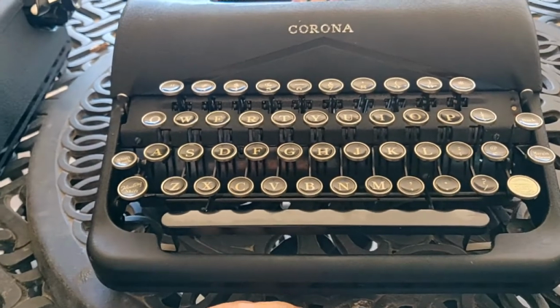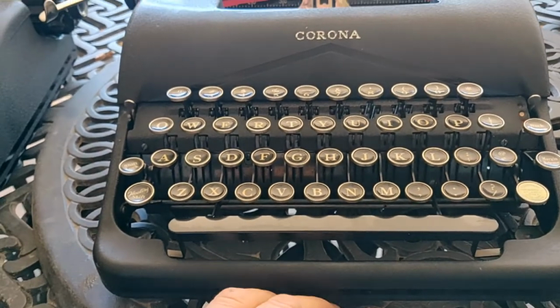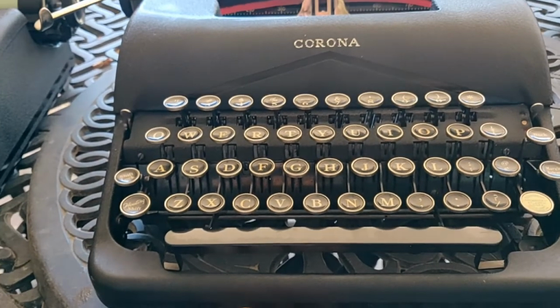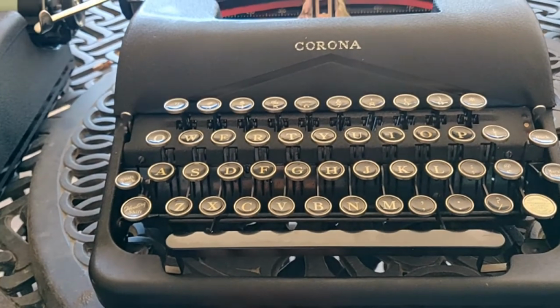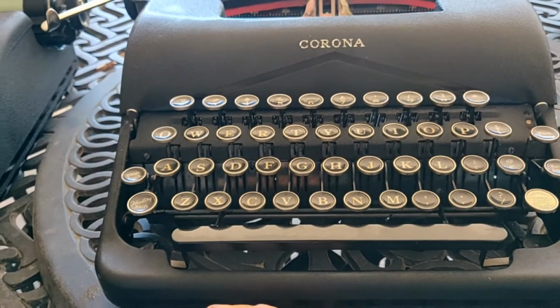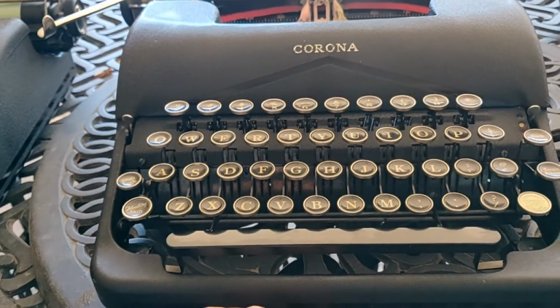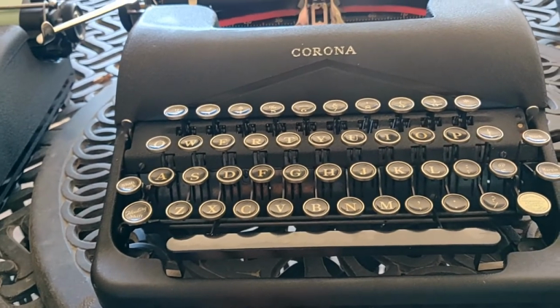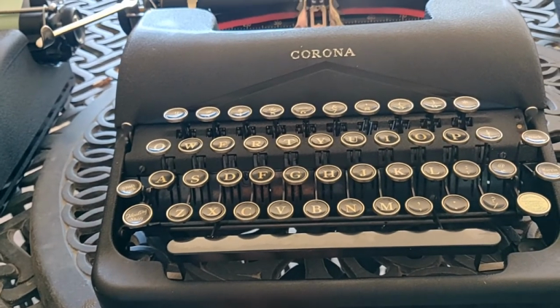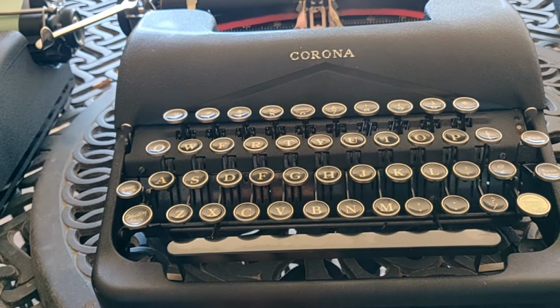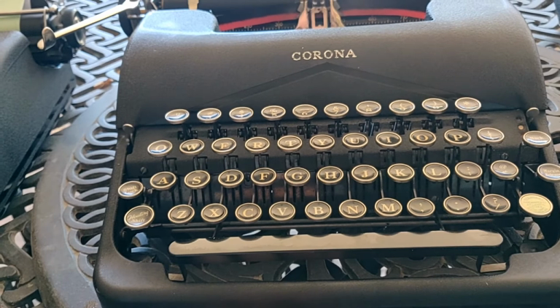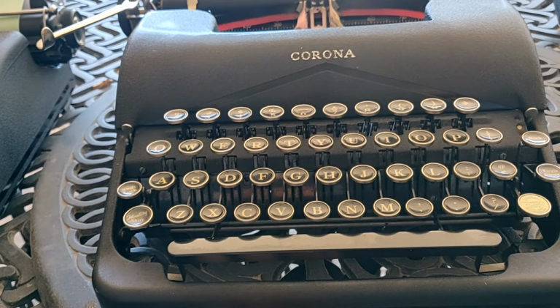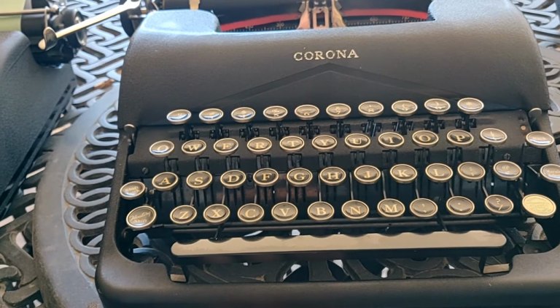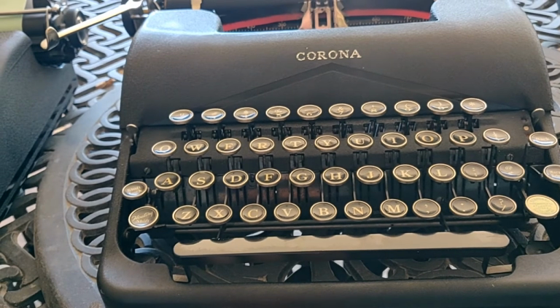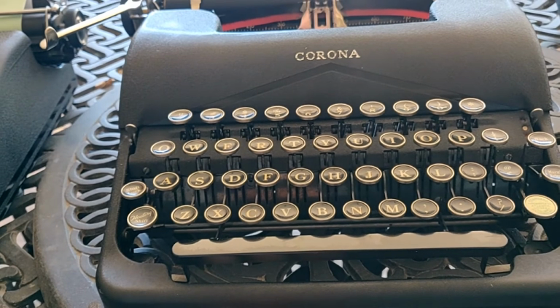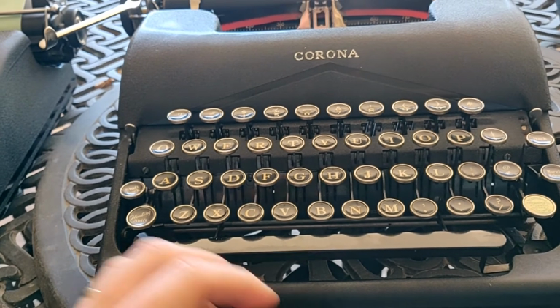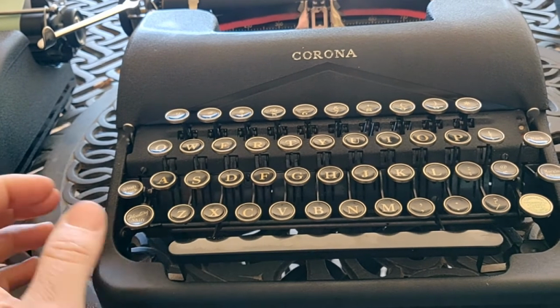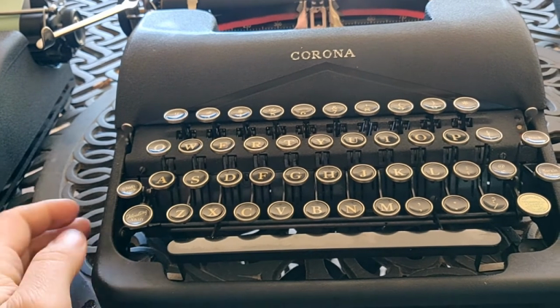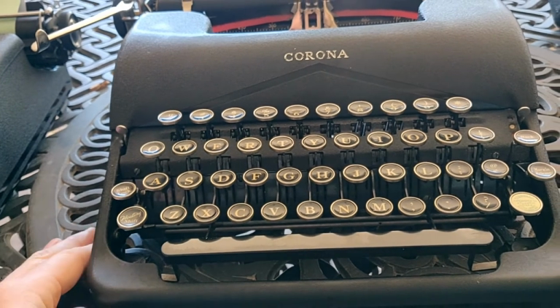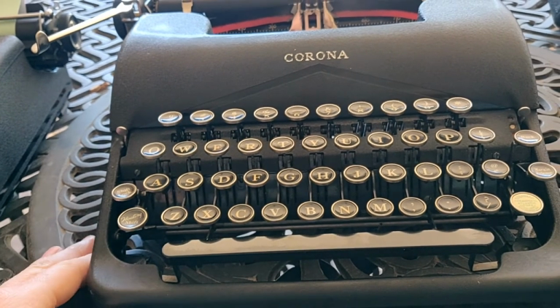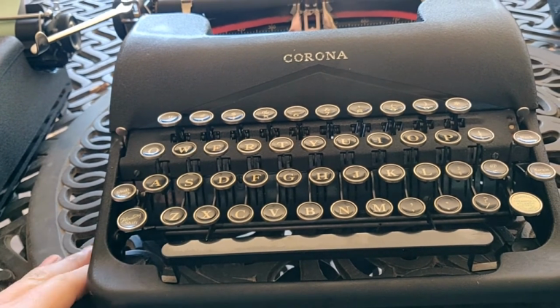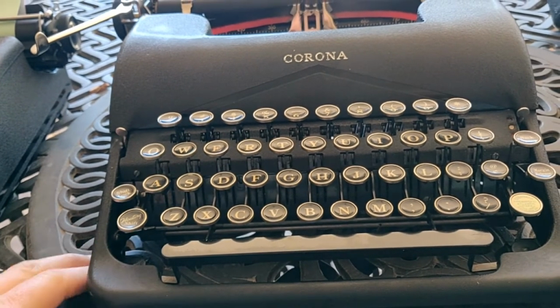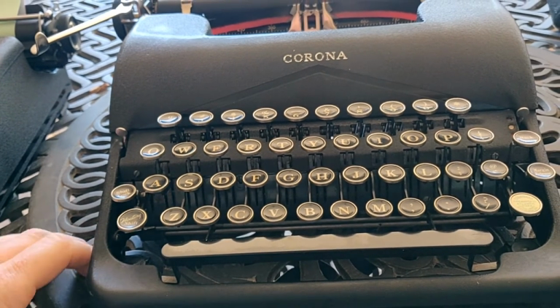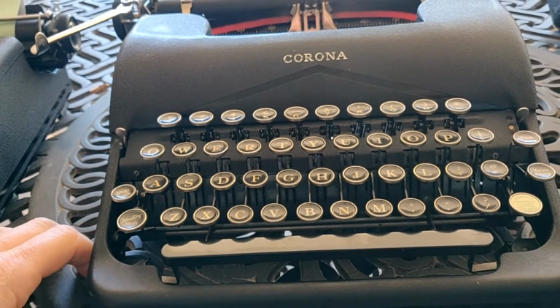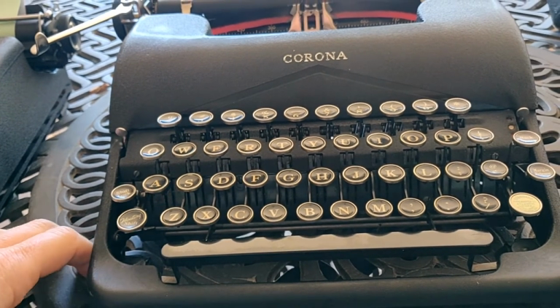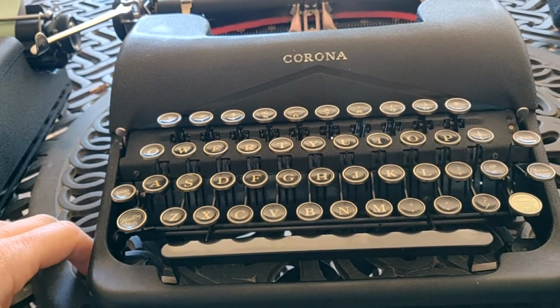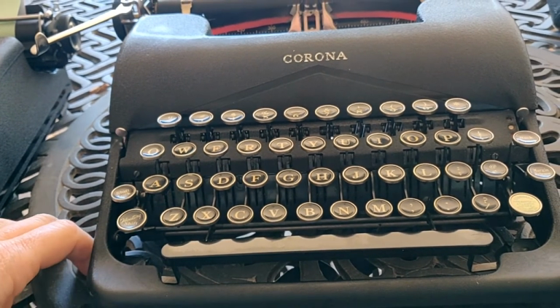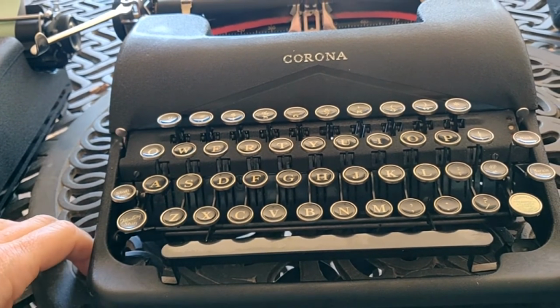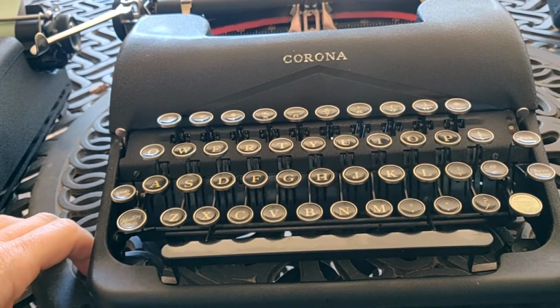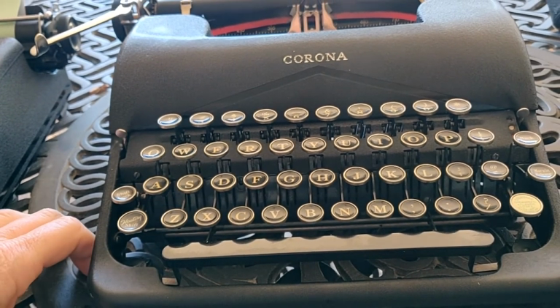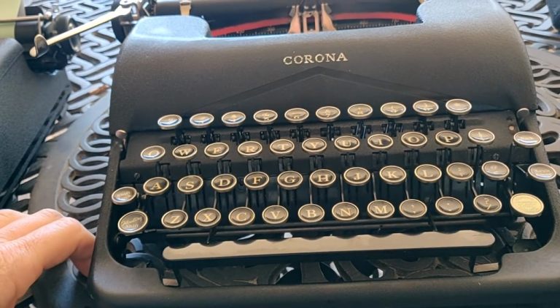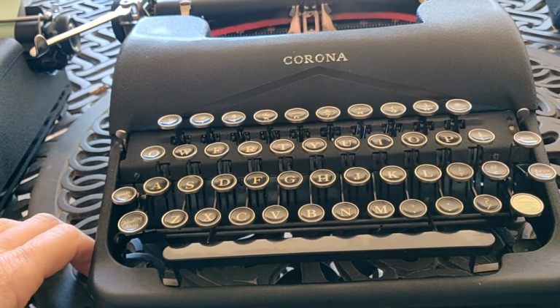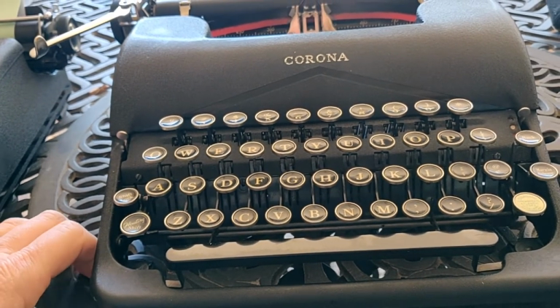They obviously existed, and they did good service on this particular machine because it came to us in very nice shape.